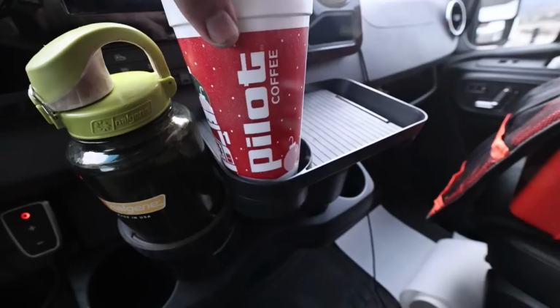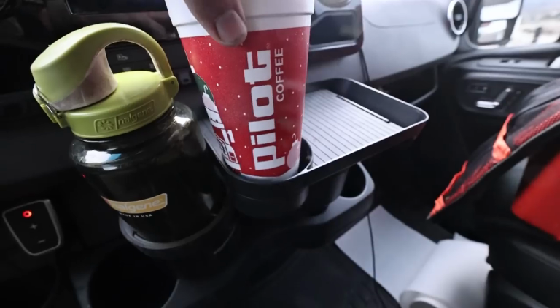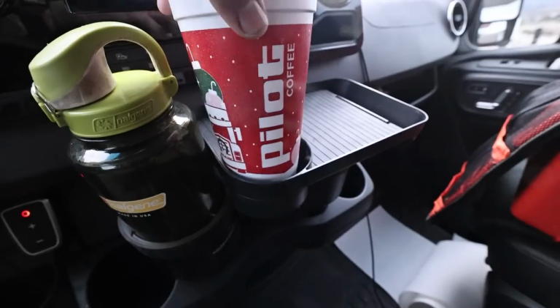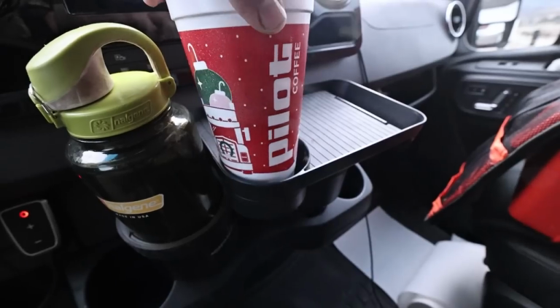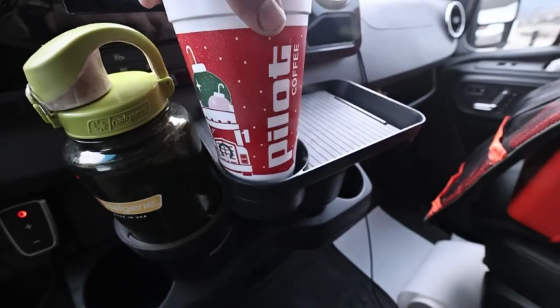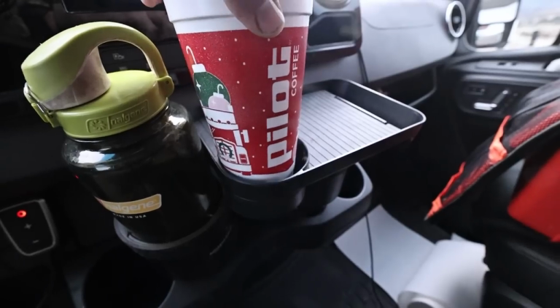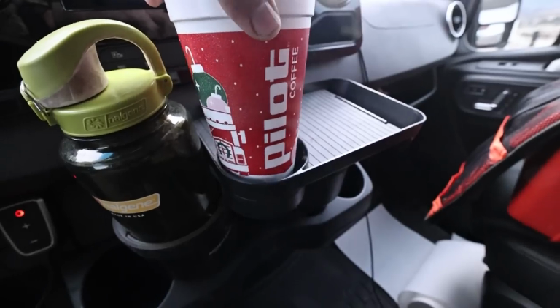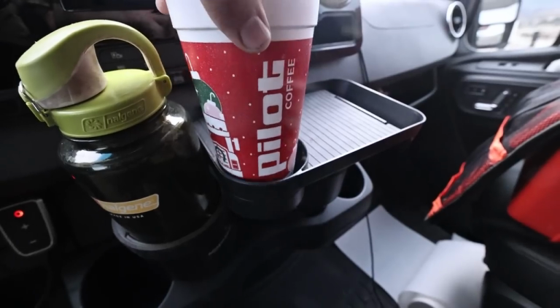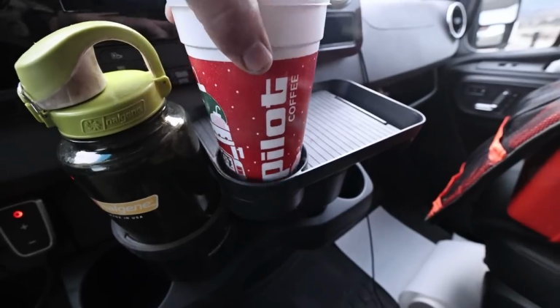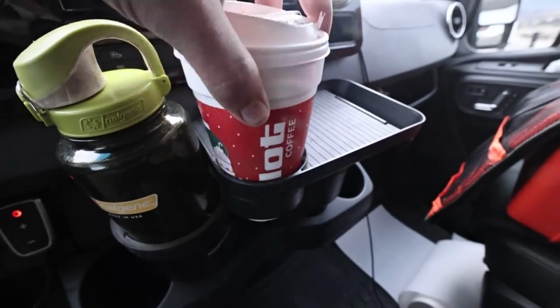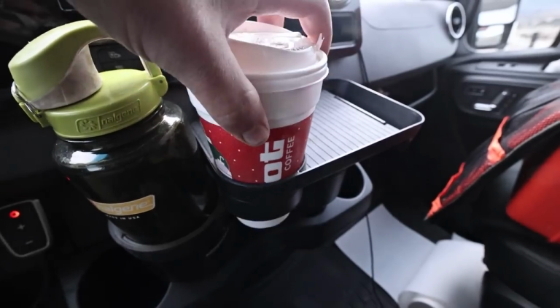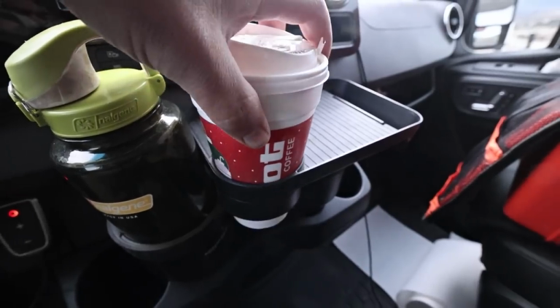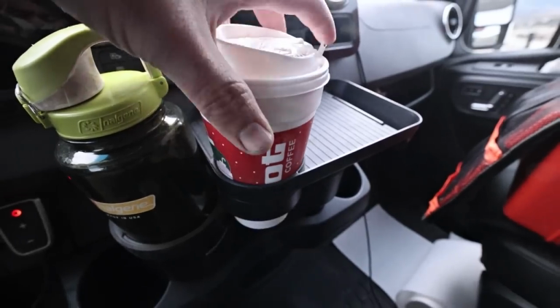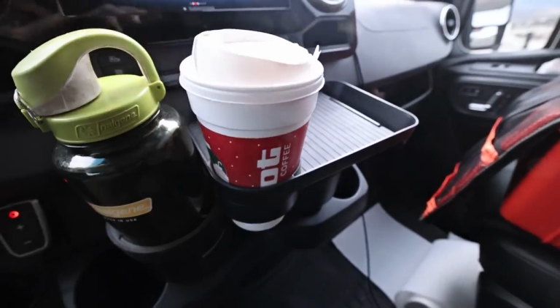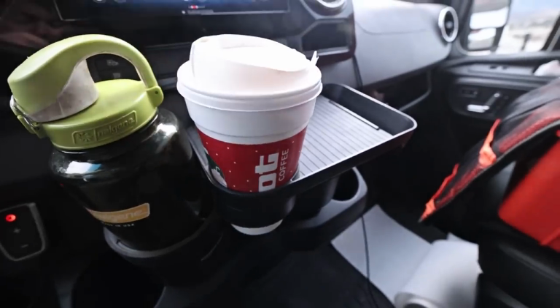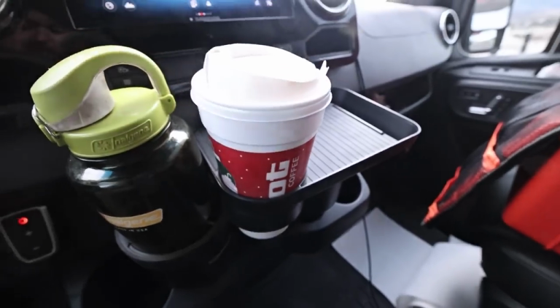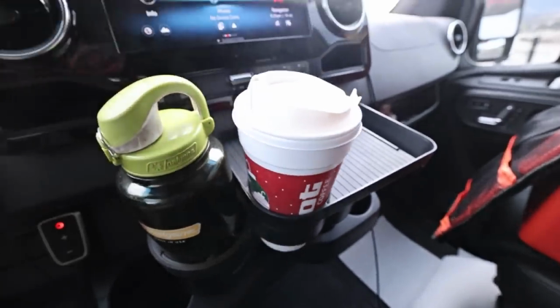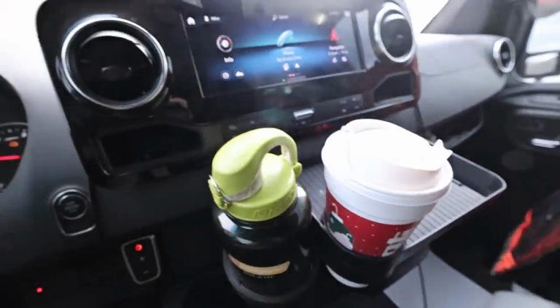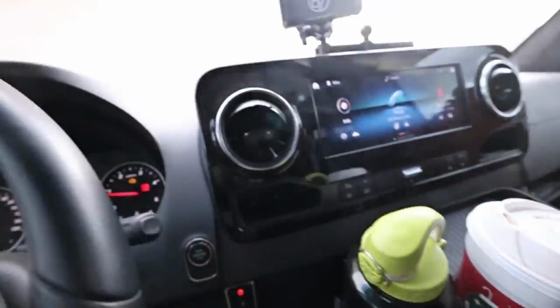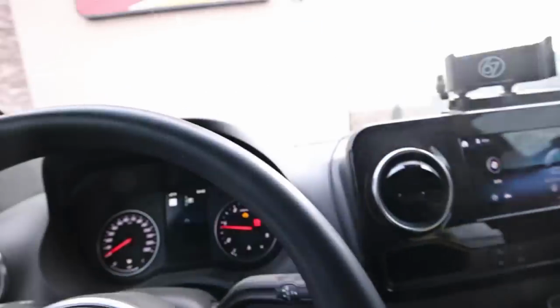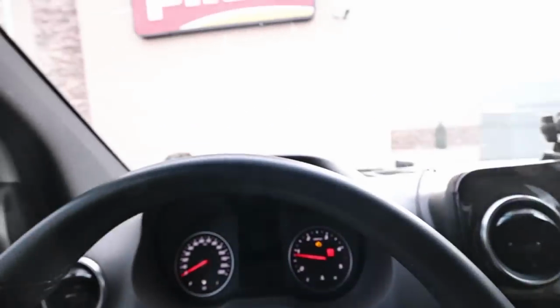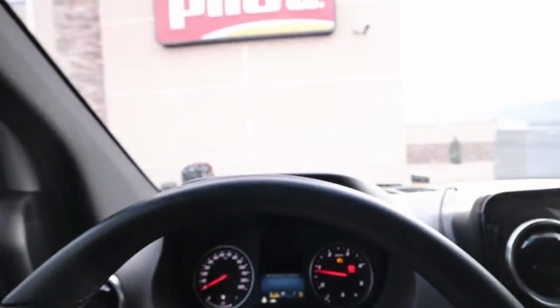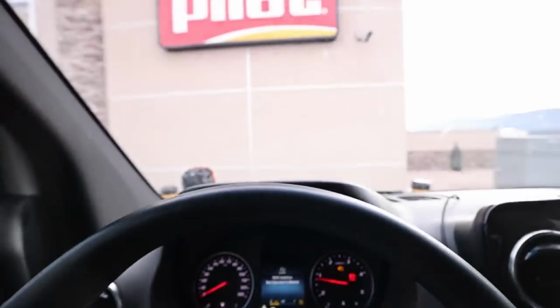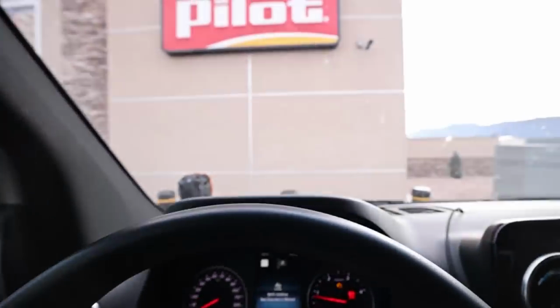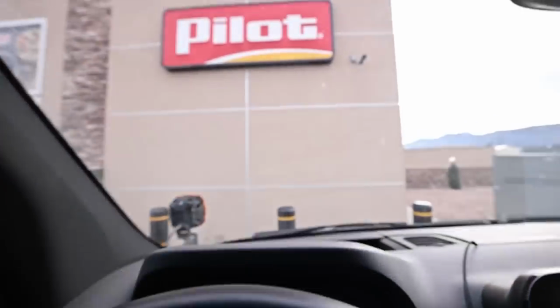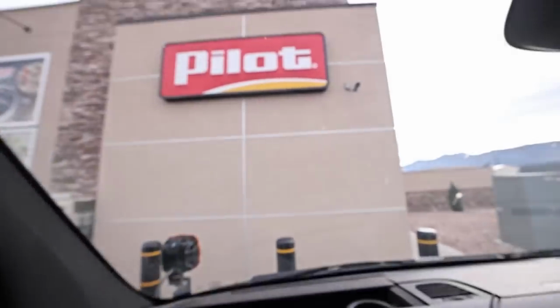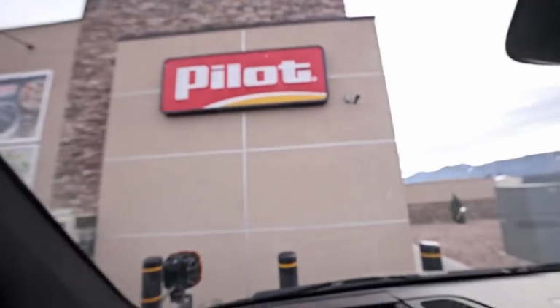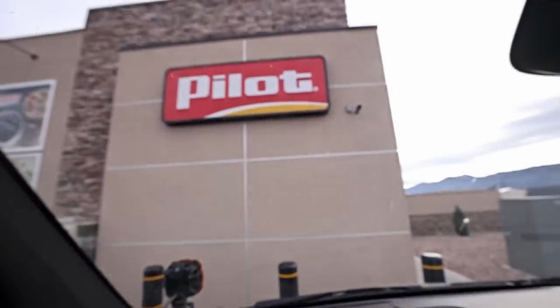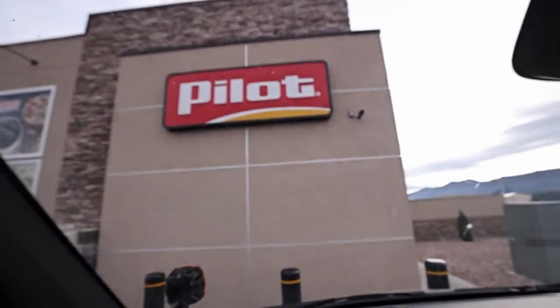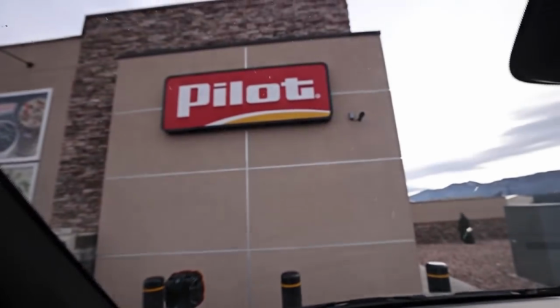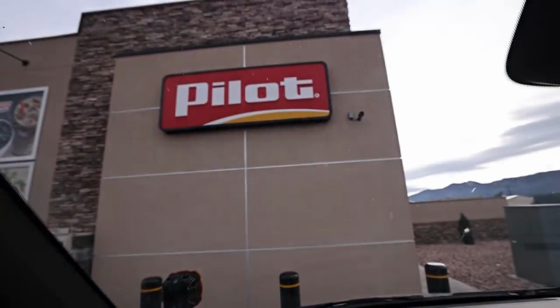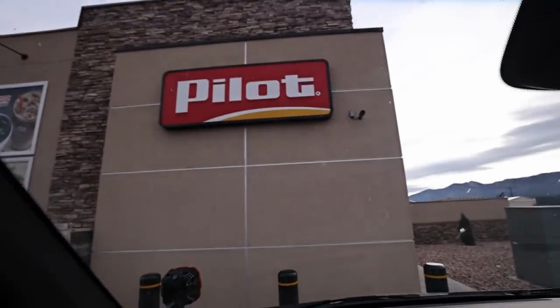As always Pilot, thank you for keeping me fueled for the road.